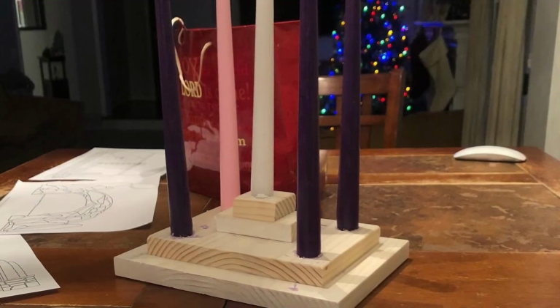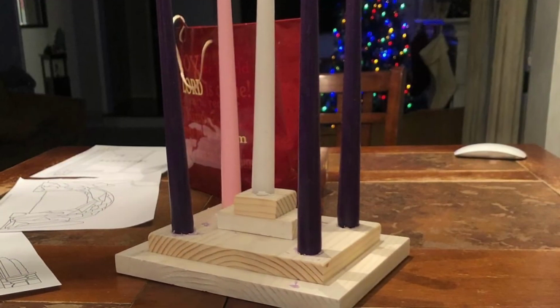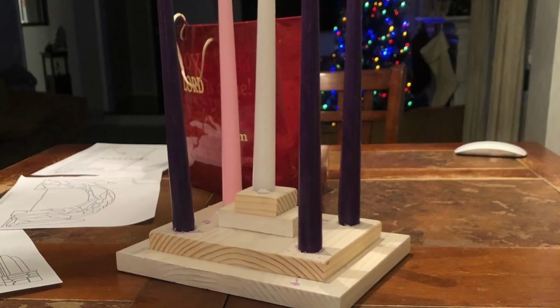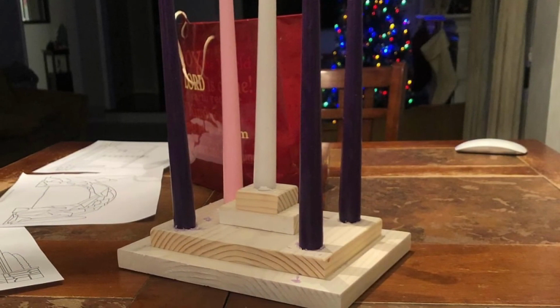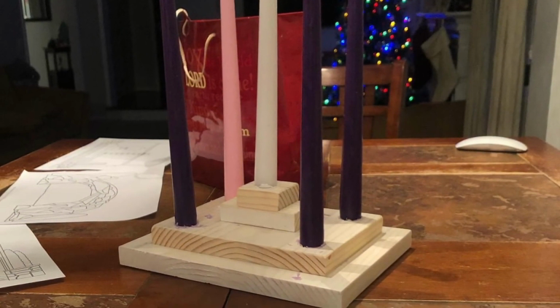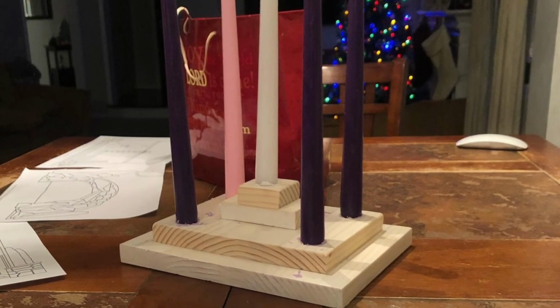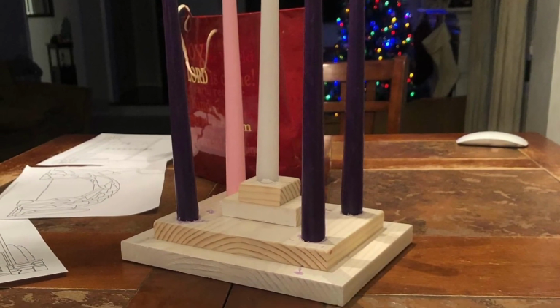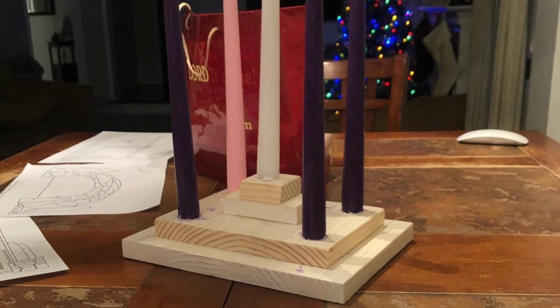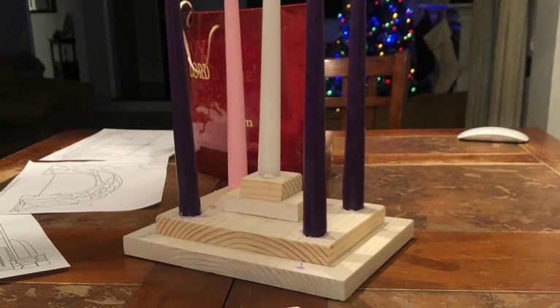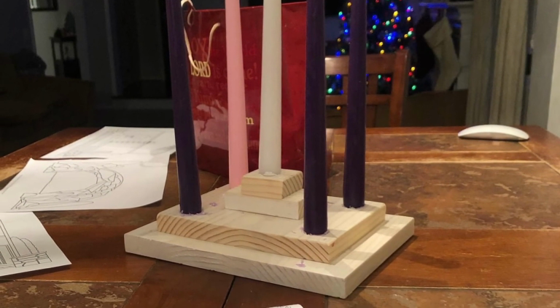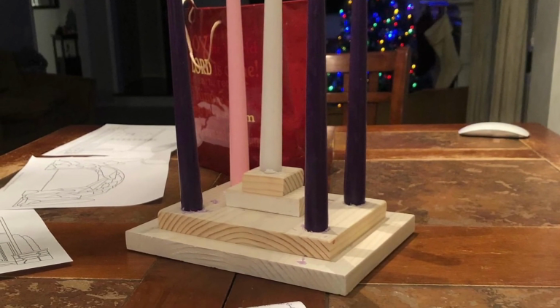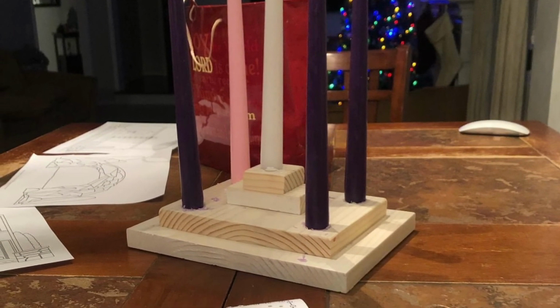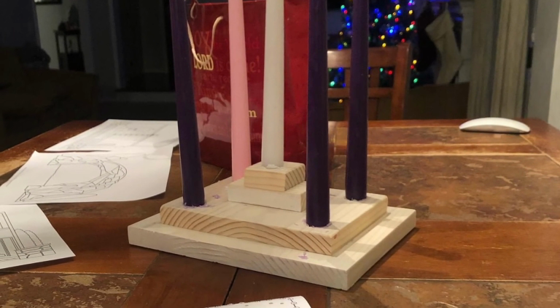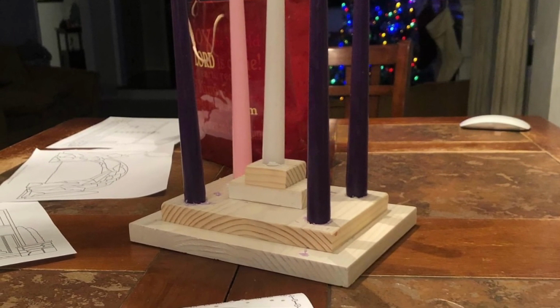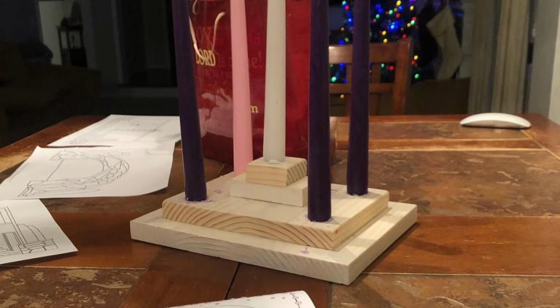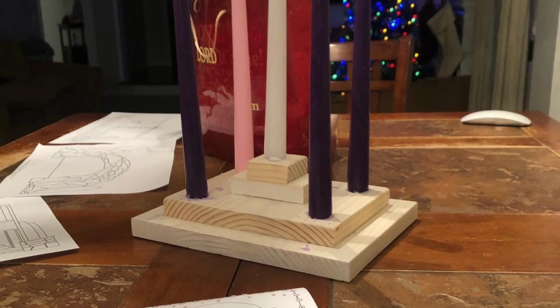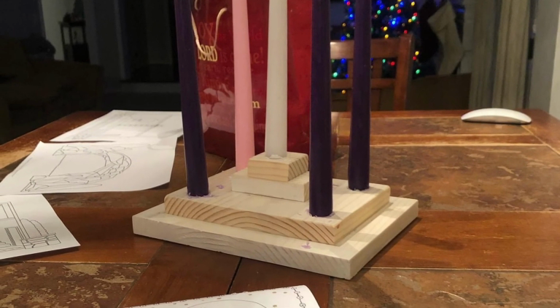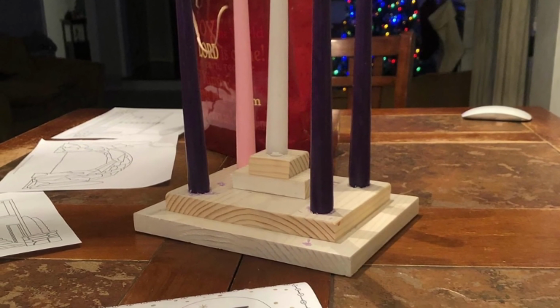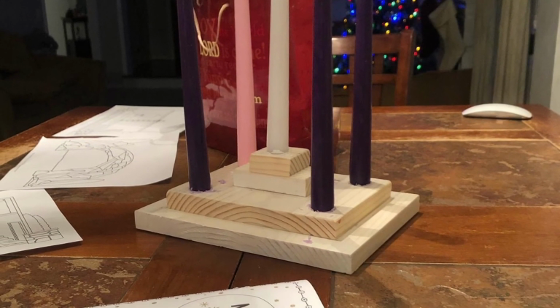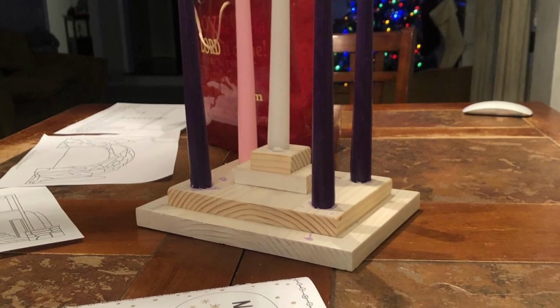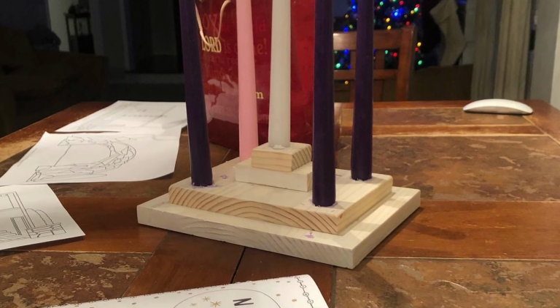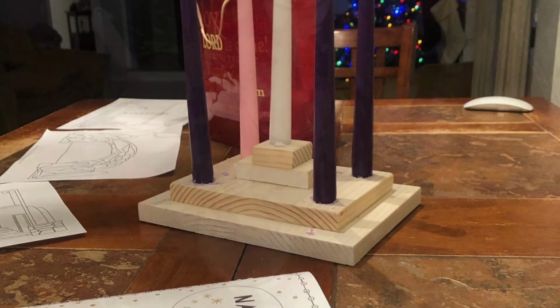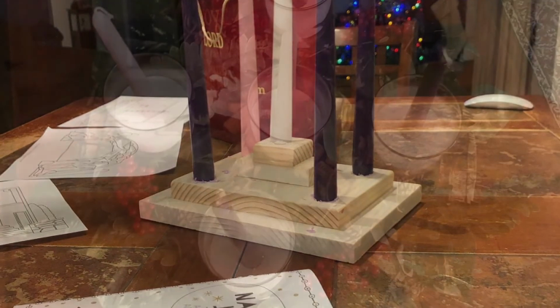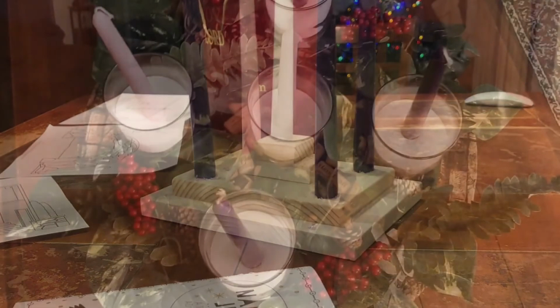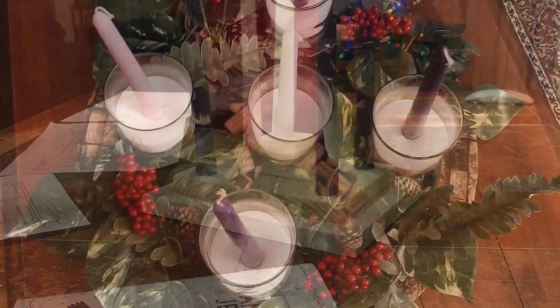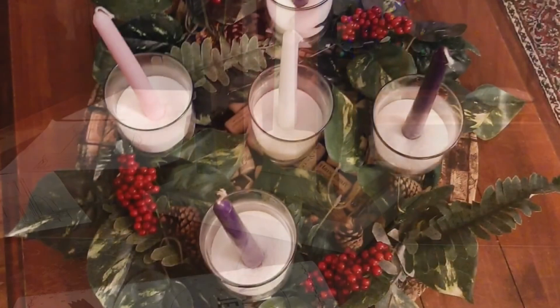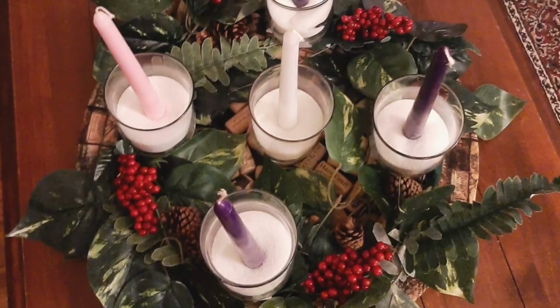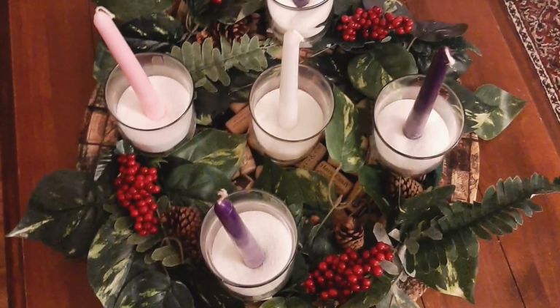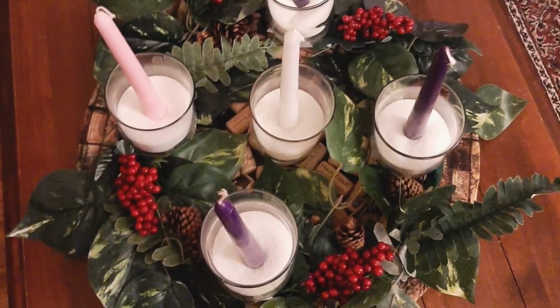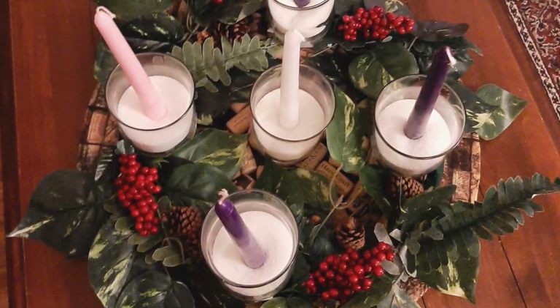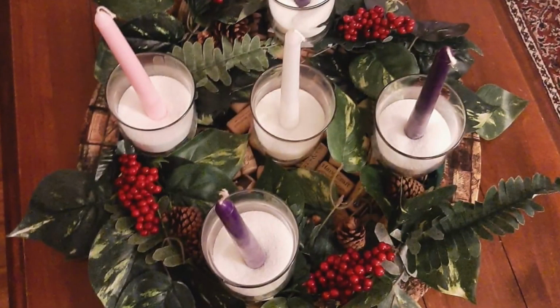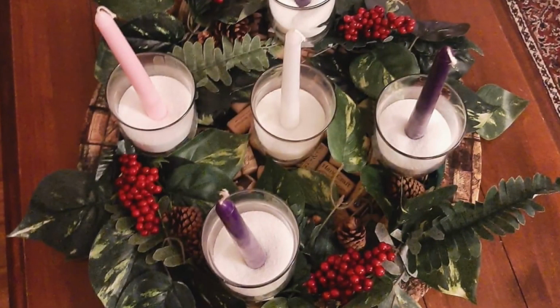Have fun making your advent wreath. I hope it brings you peace, joy, hope, and love.